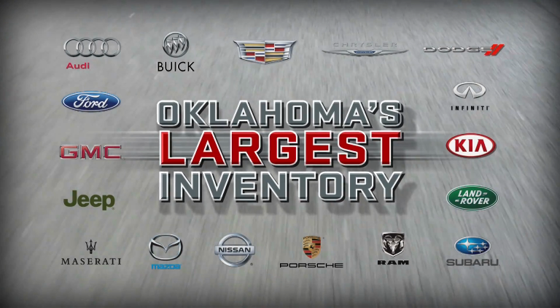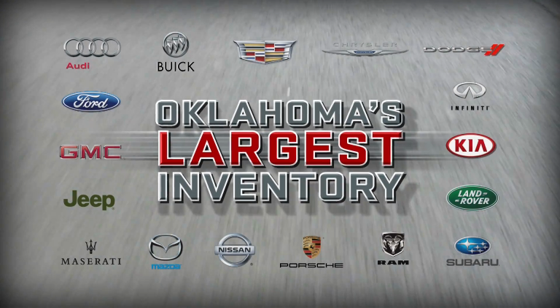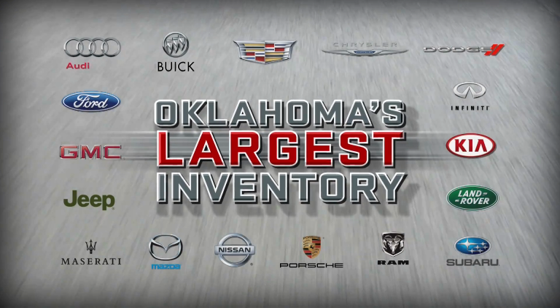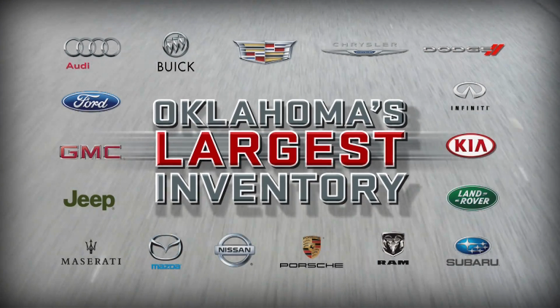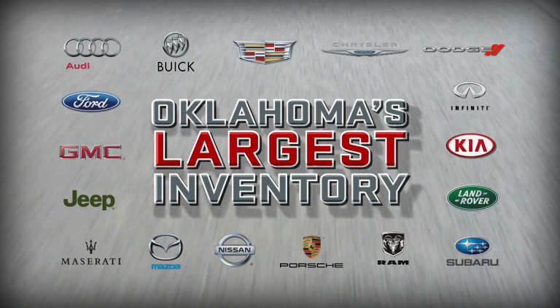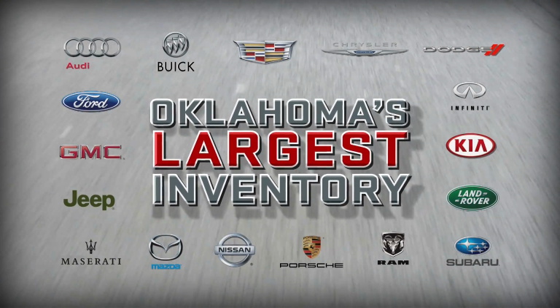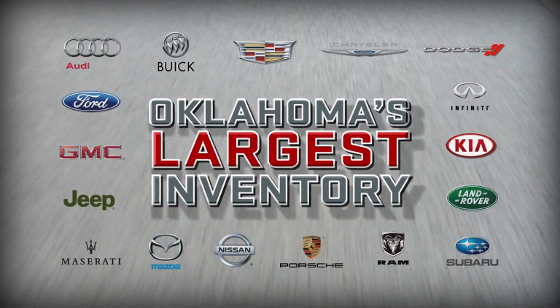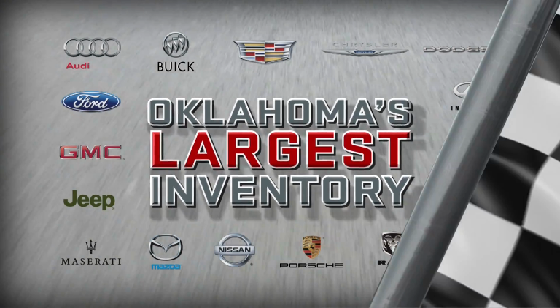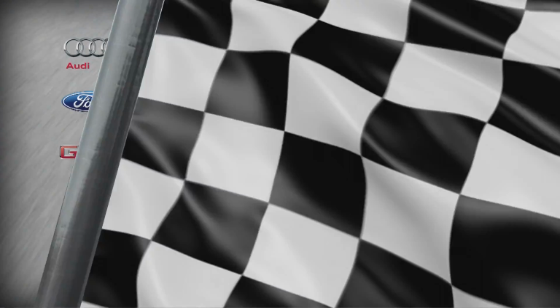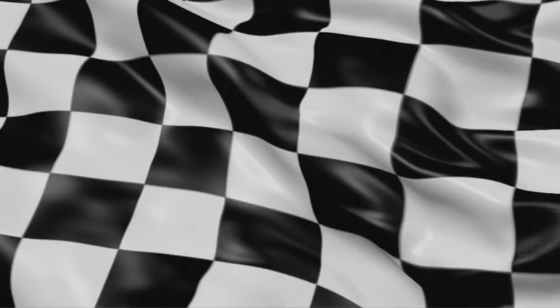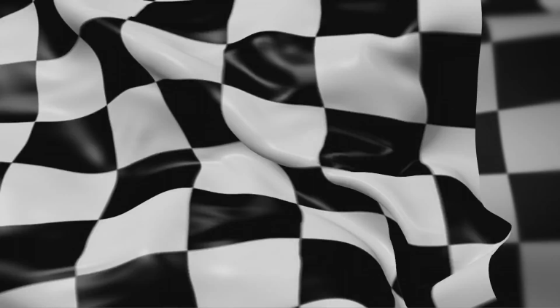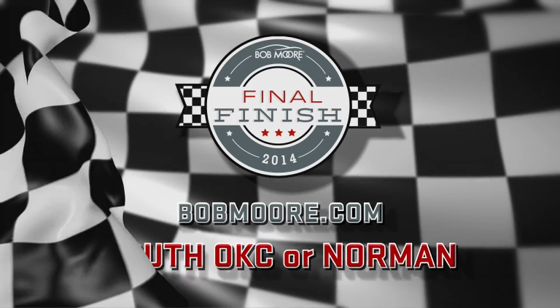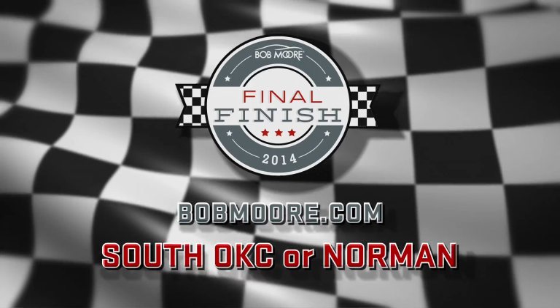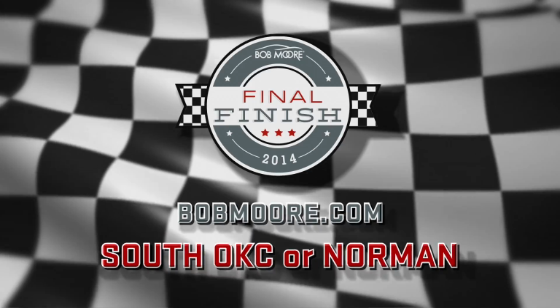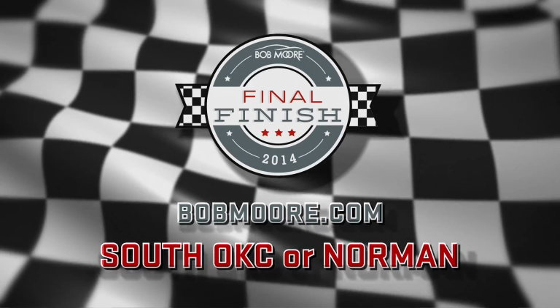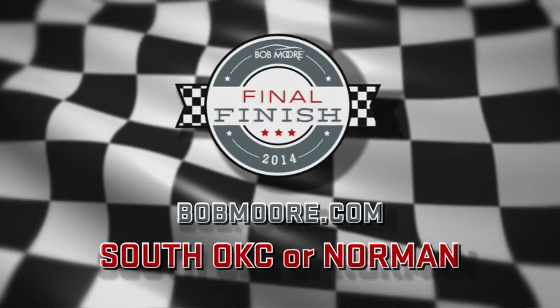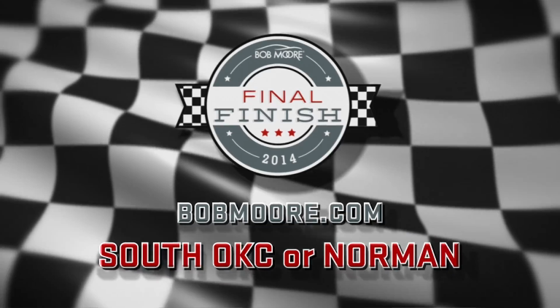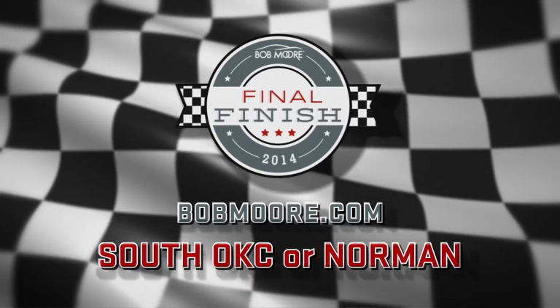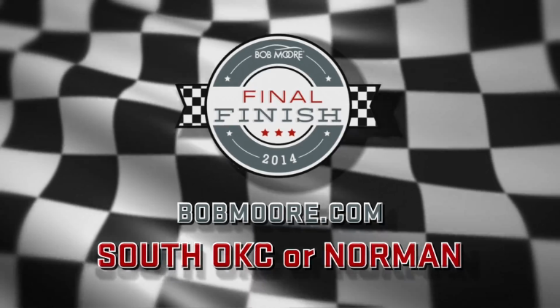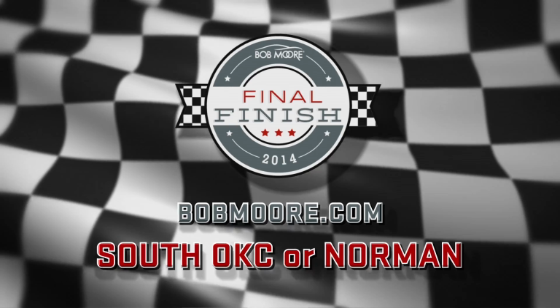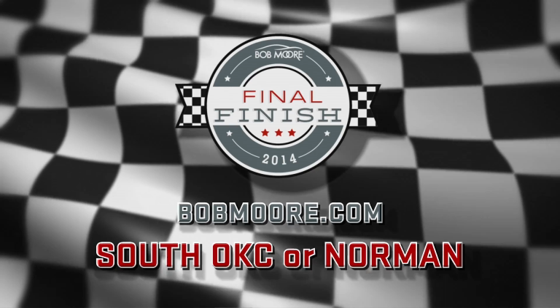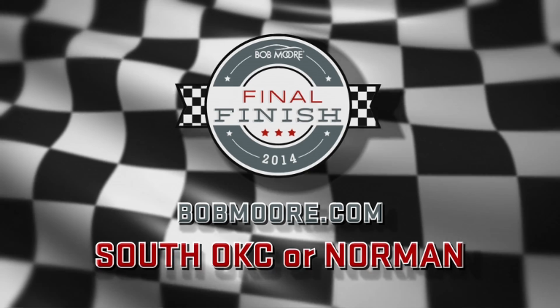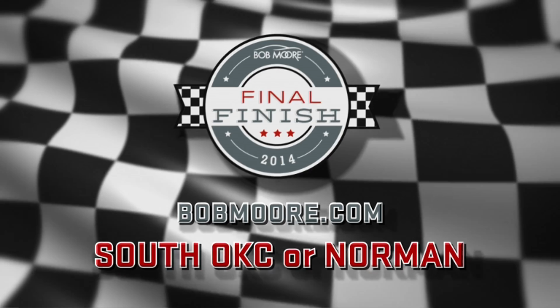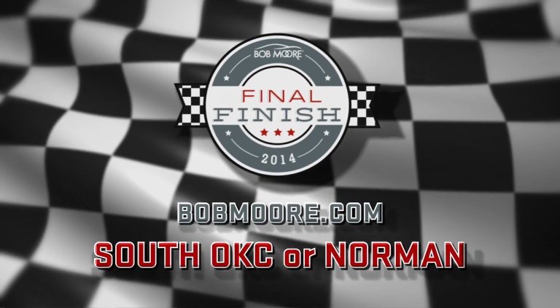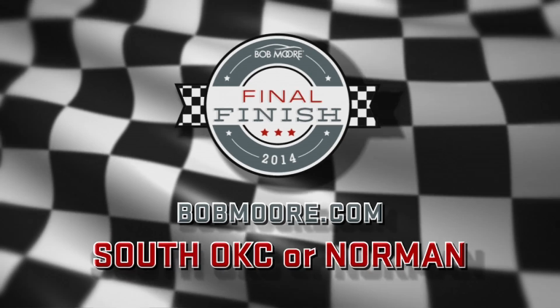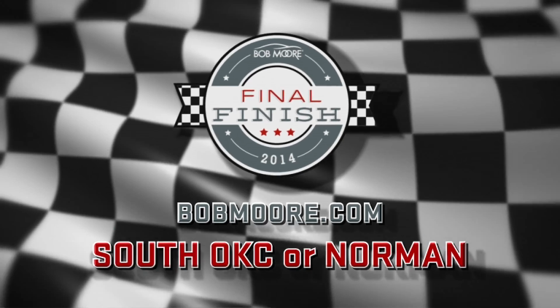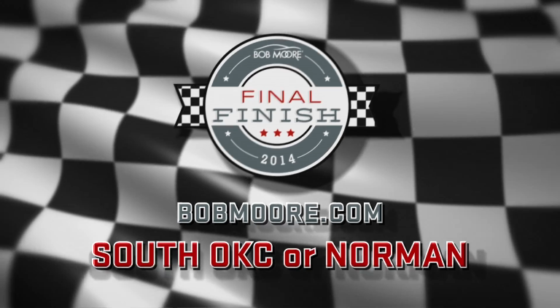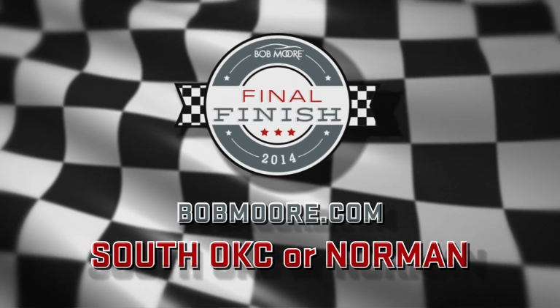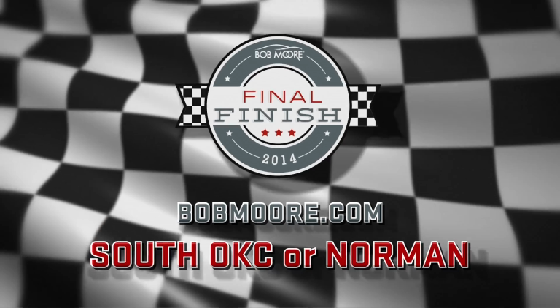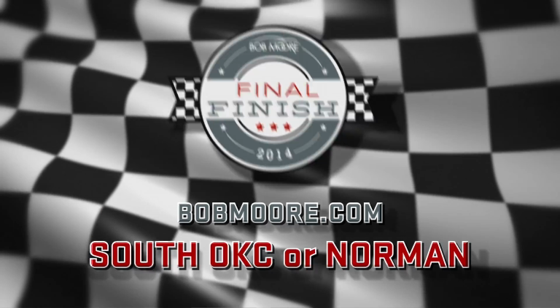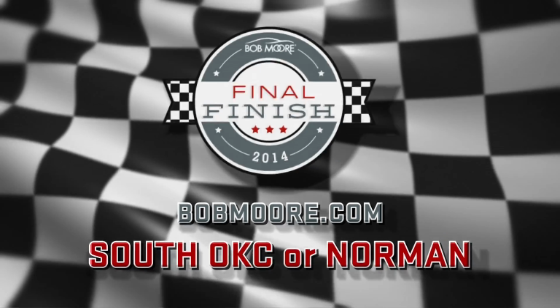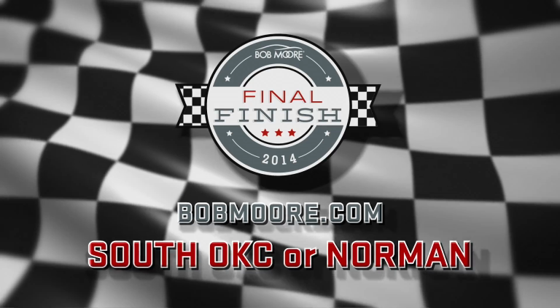It's the largest in the state. But these deals will be gone soon, so make a pit stop at Bob Moore today.